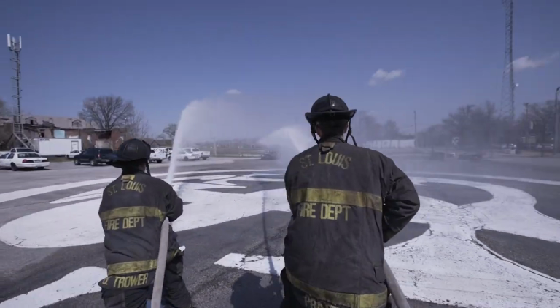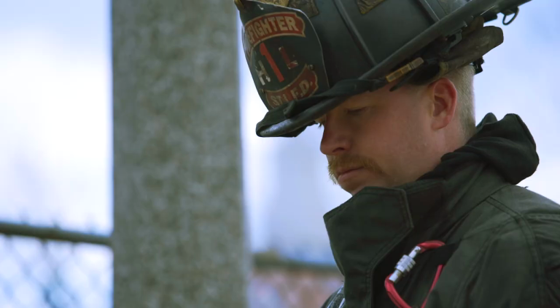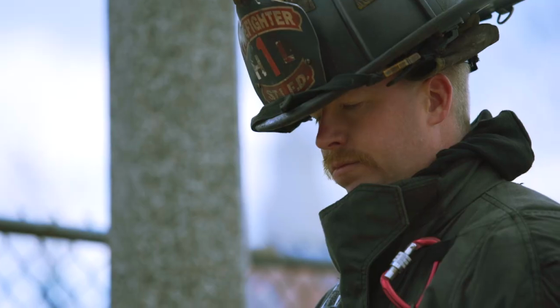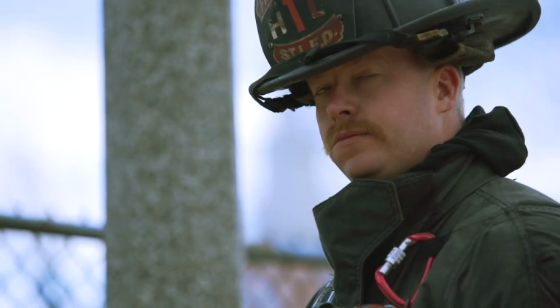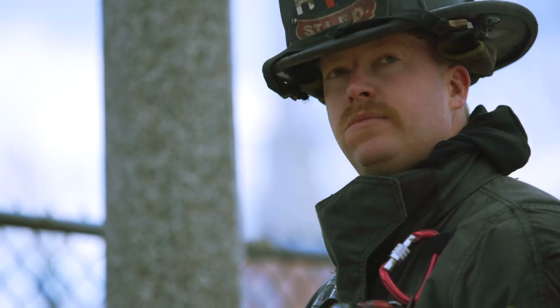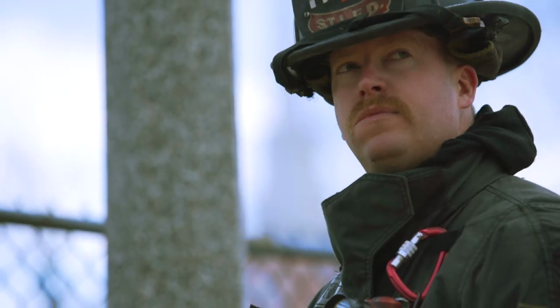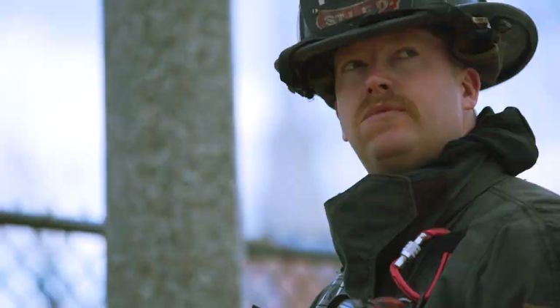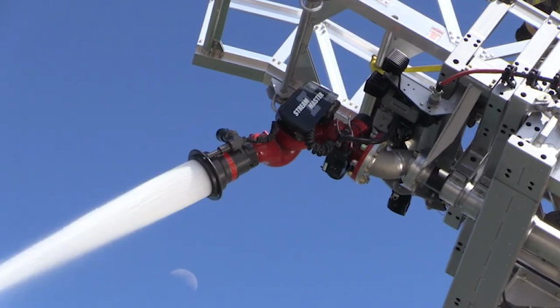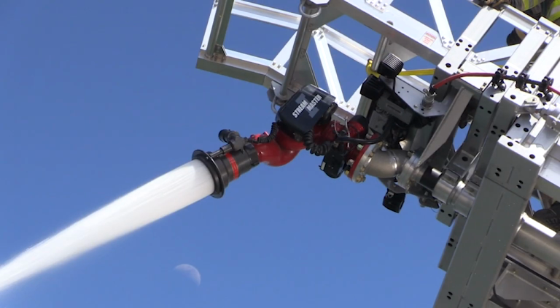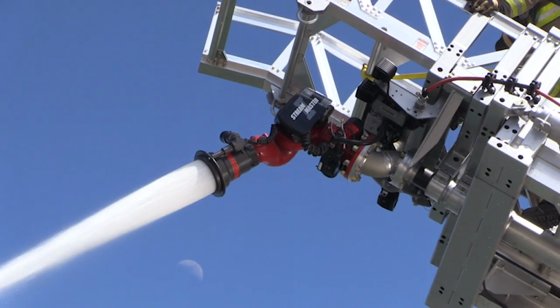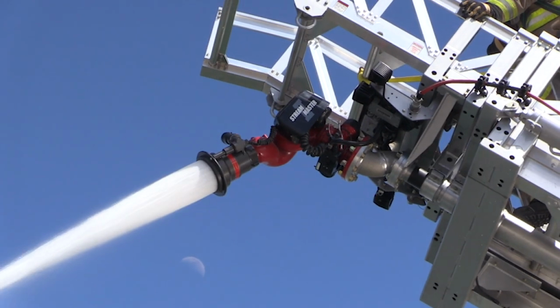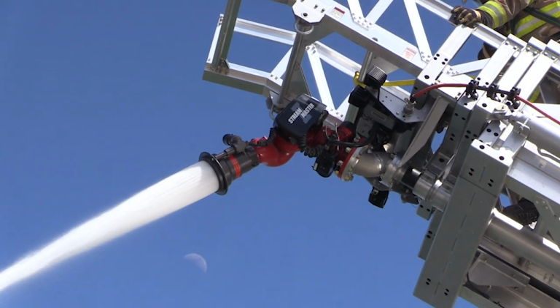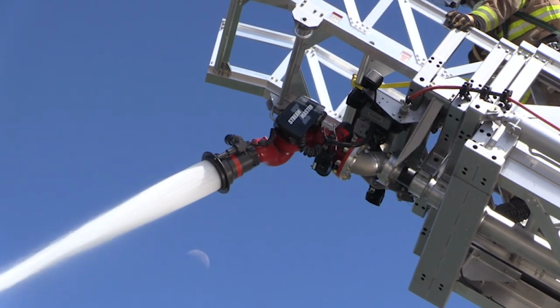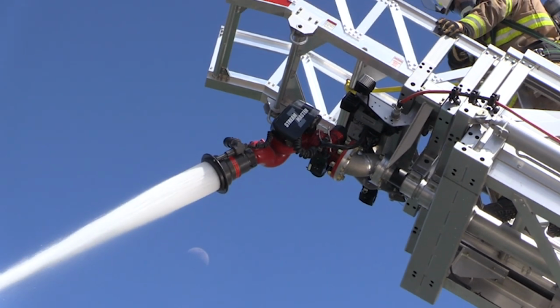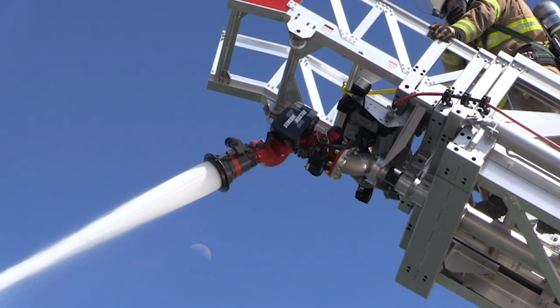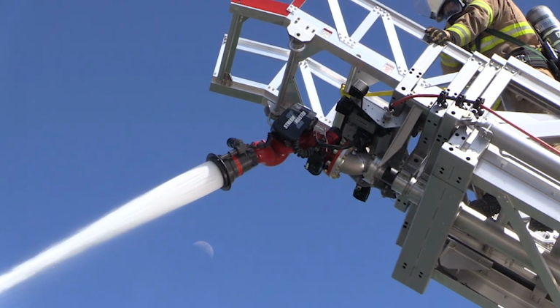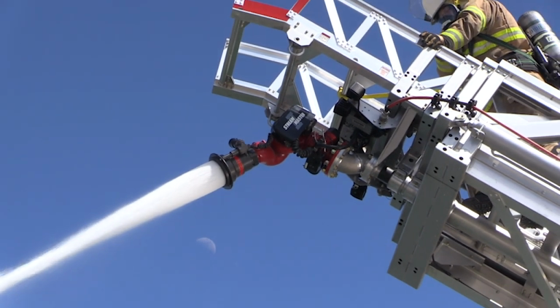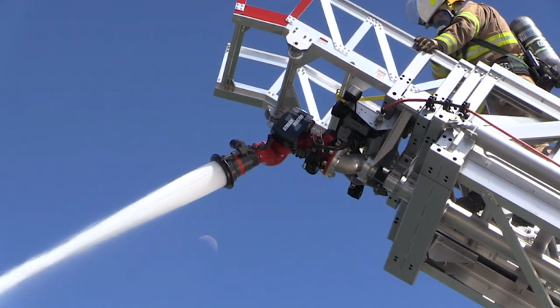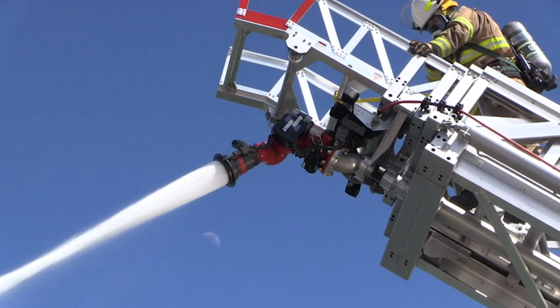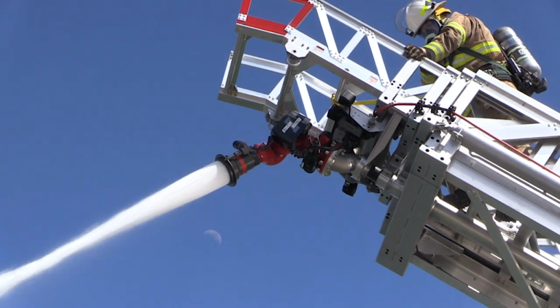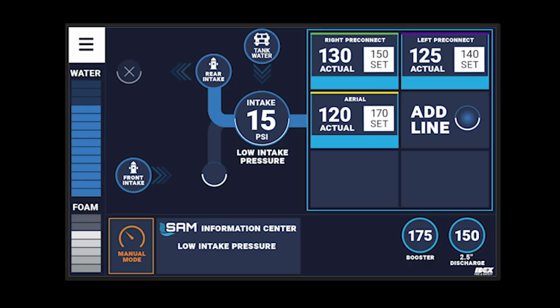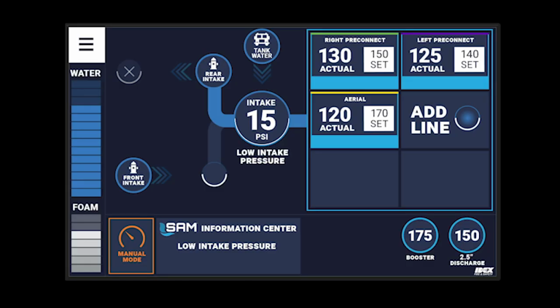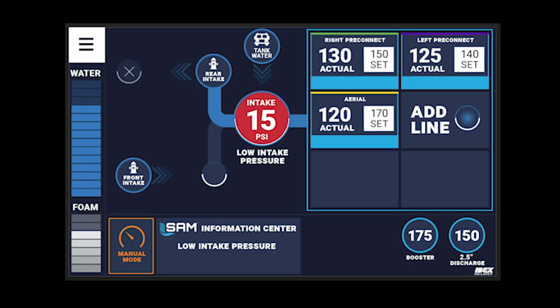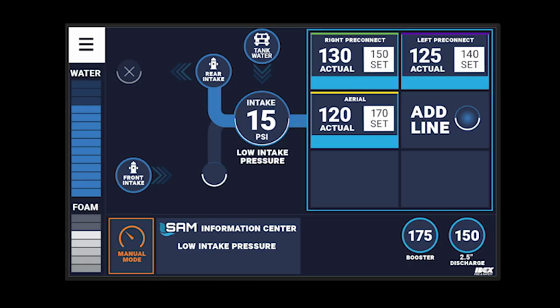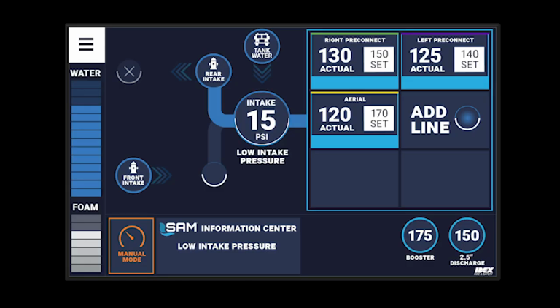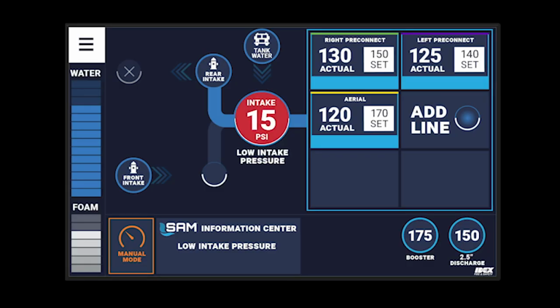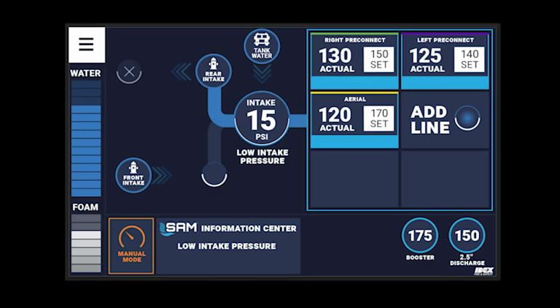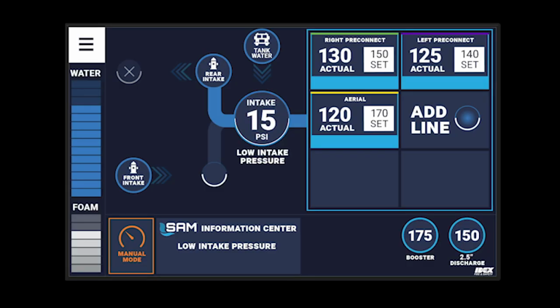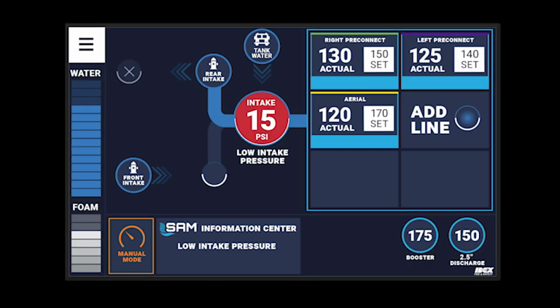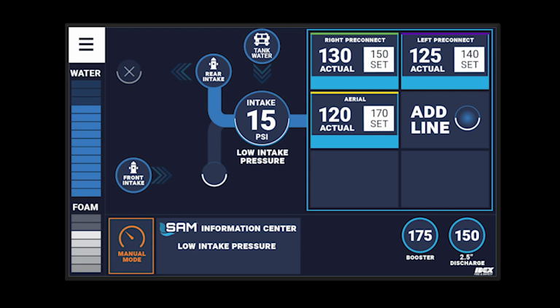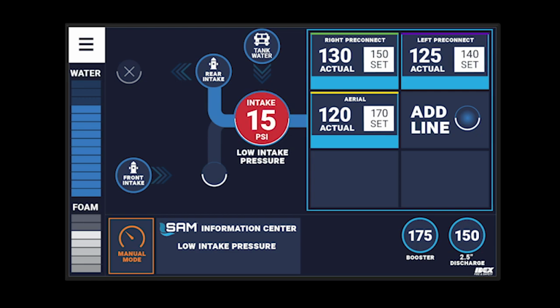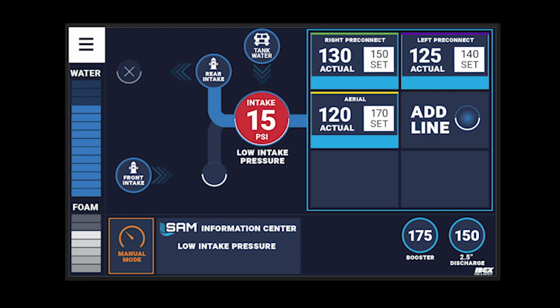During big water operations, SAM will protect the hydrants from vacuum at all times, protecting both the hydrant and the pumps.